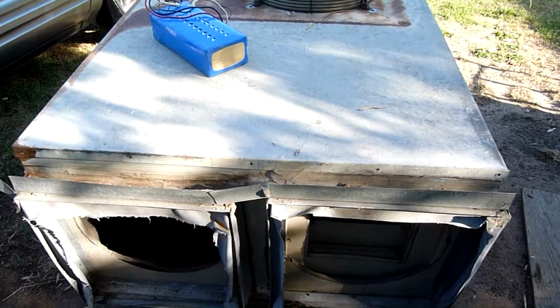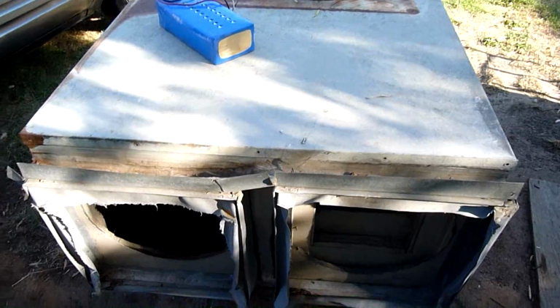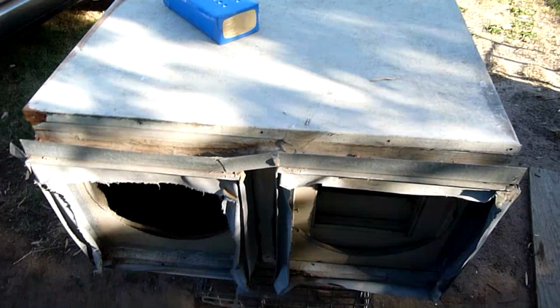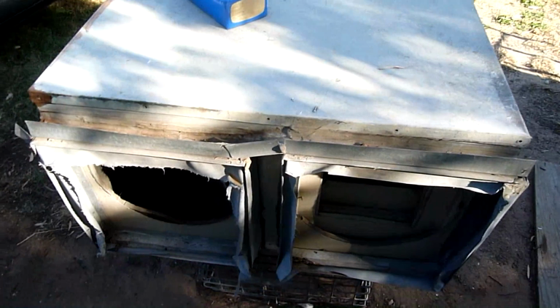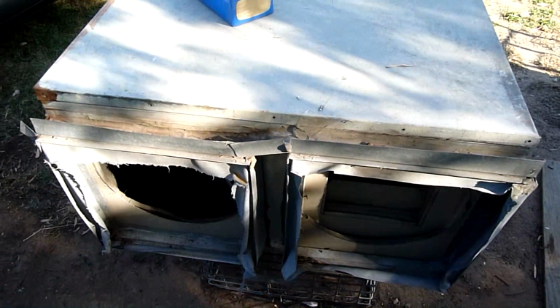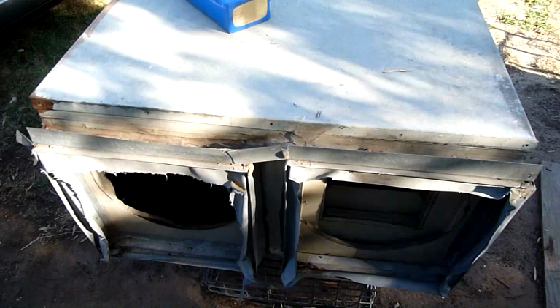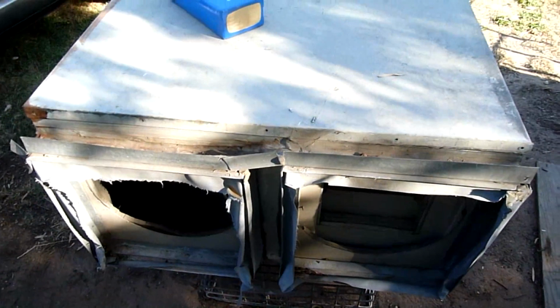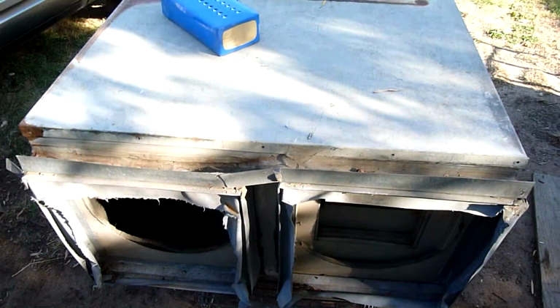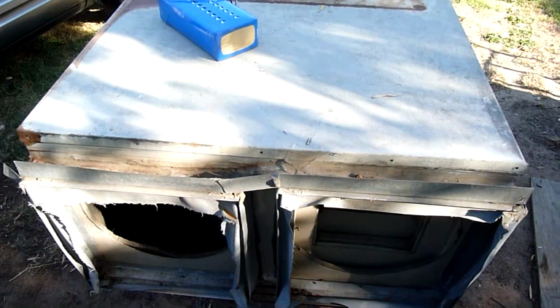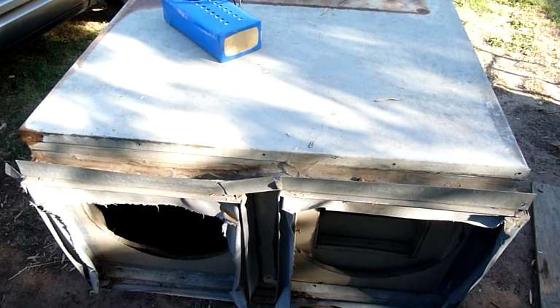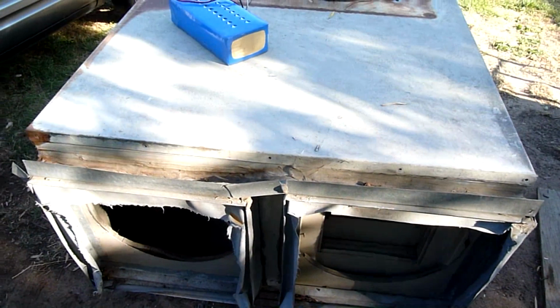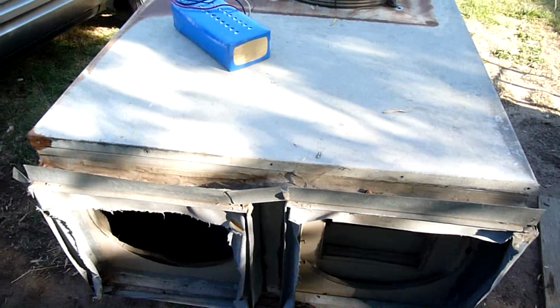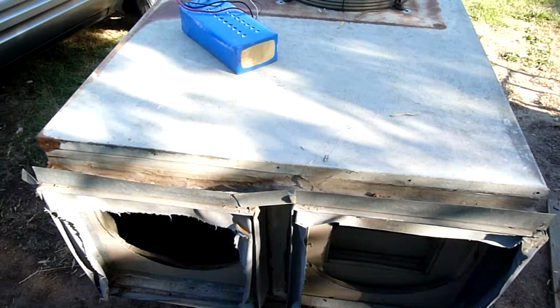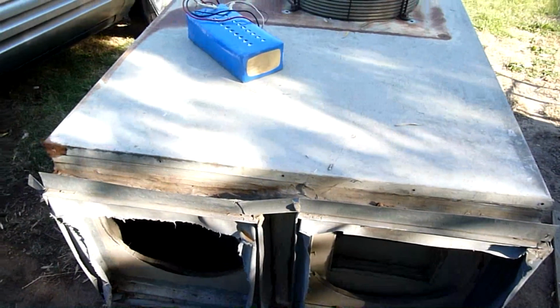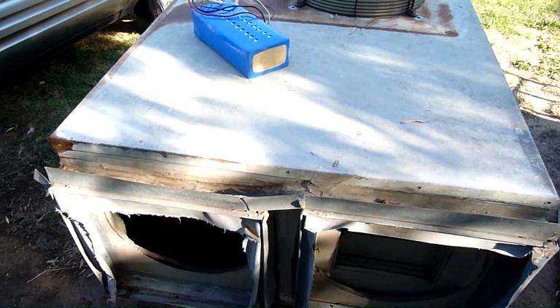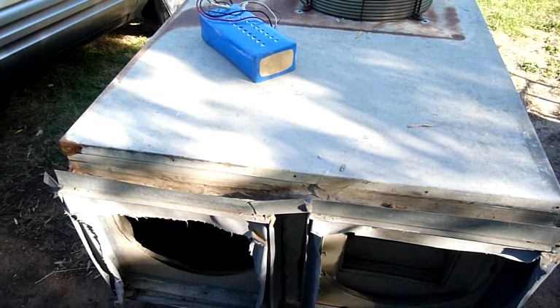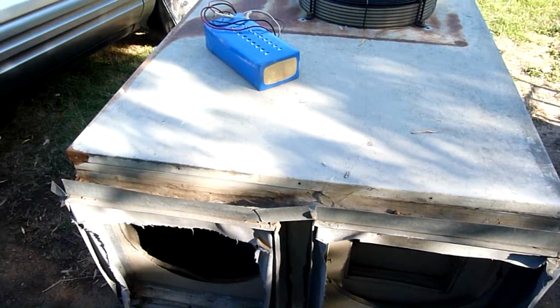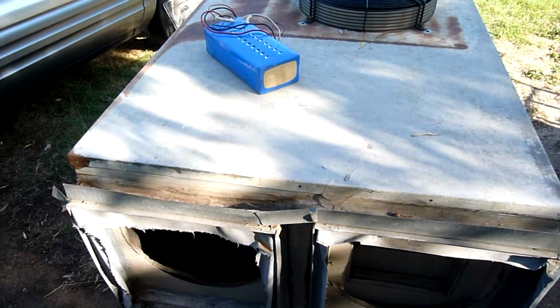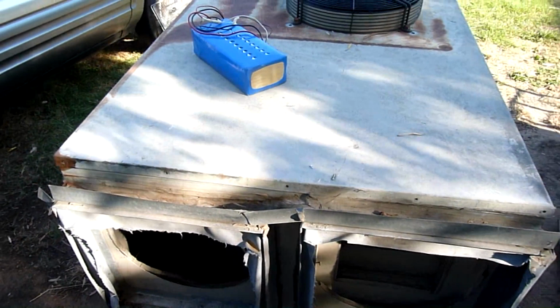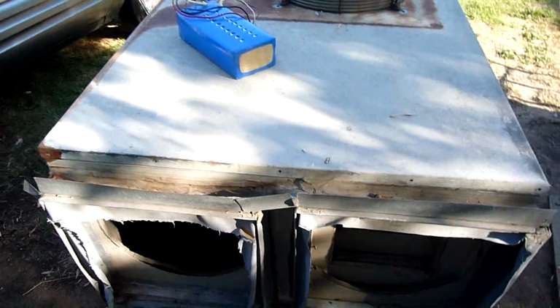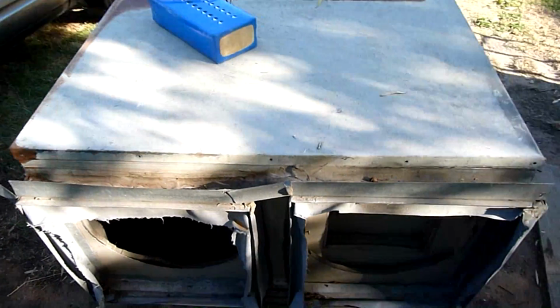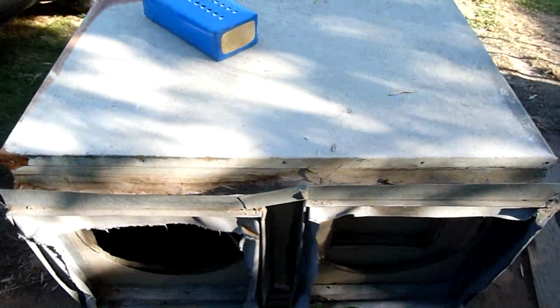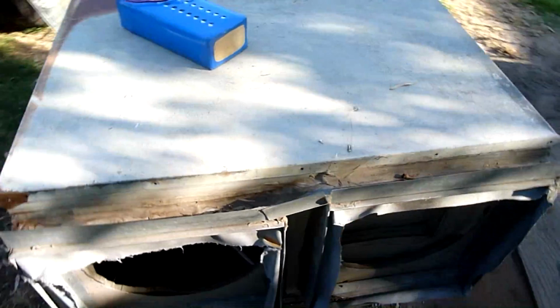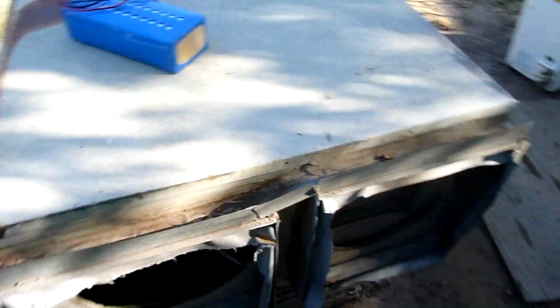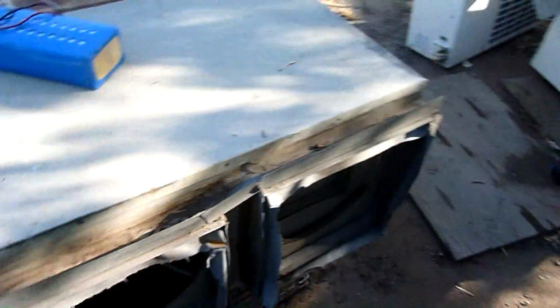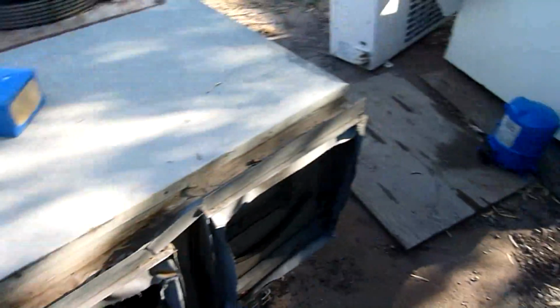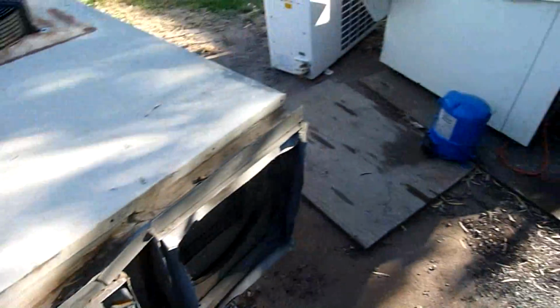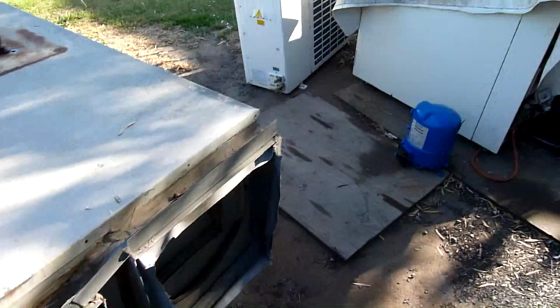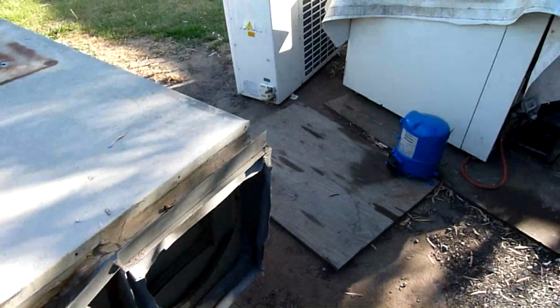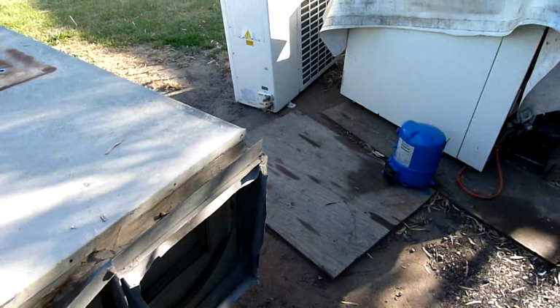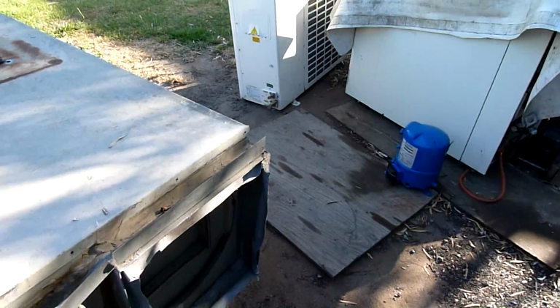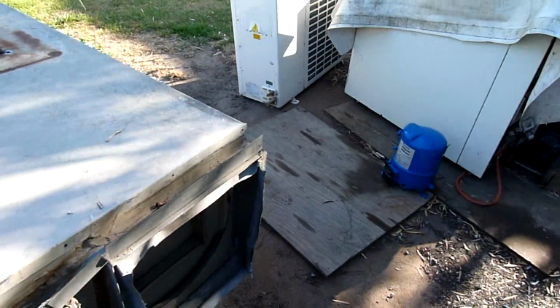G'day folks. Since we're in a bit of a heat wave at the moment I figured it's time for some HVAC work.